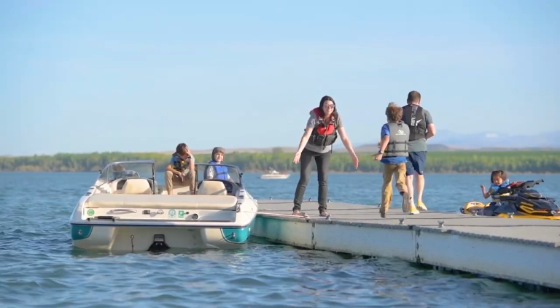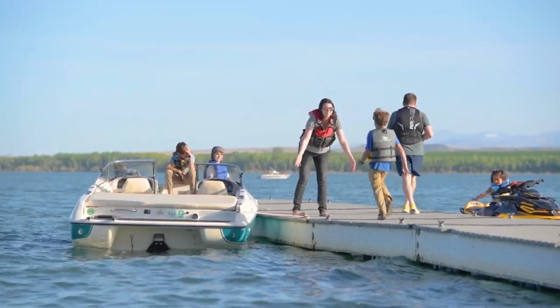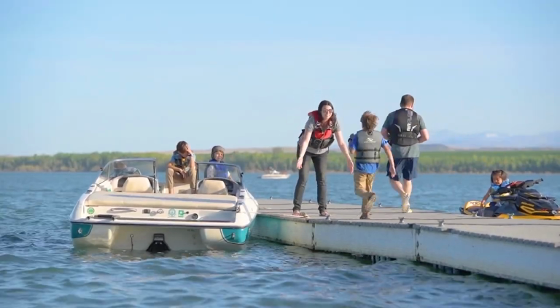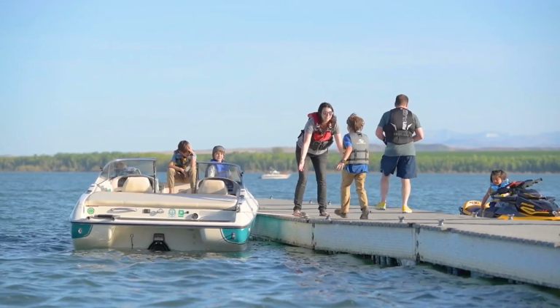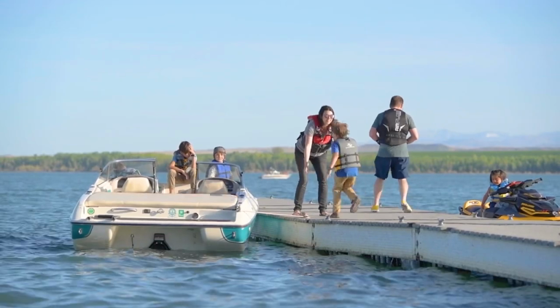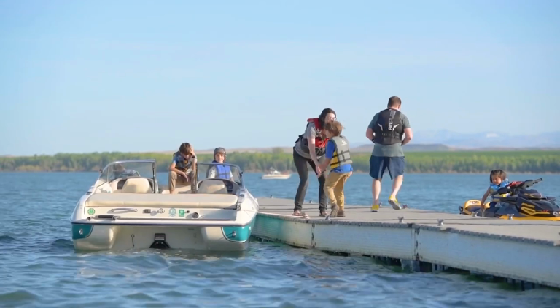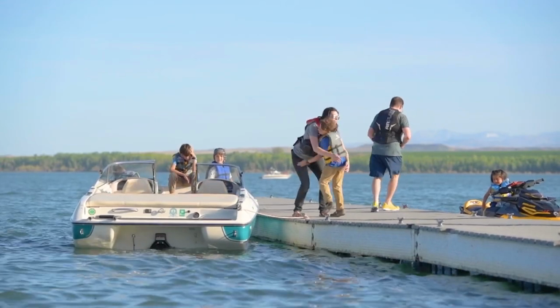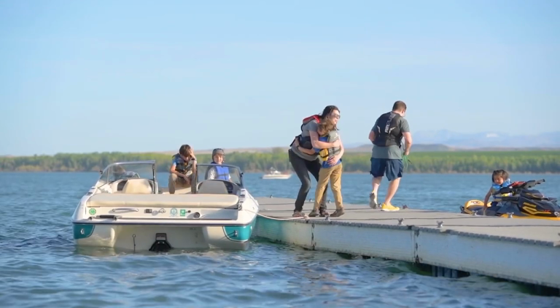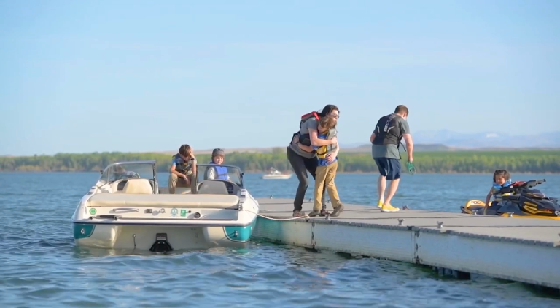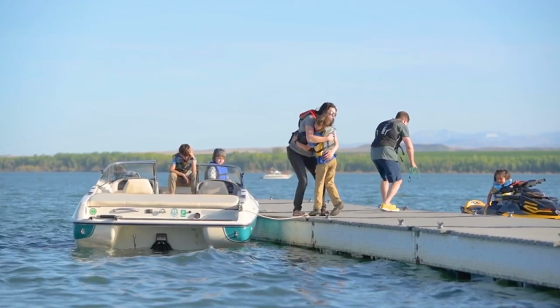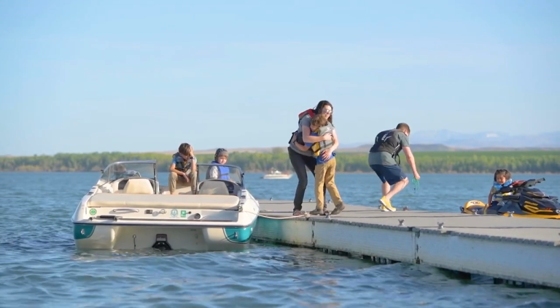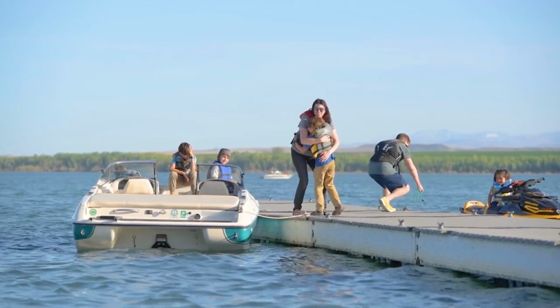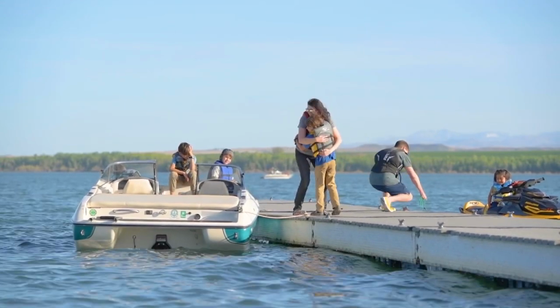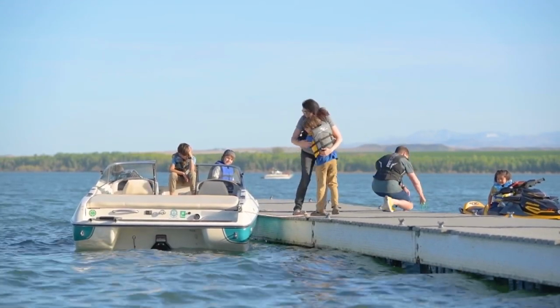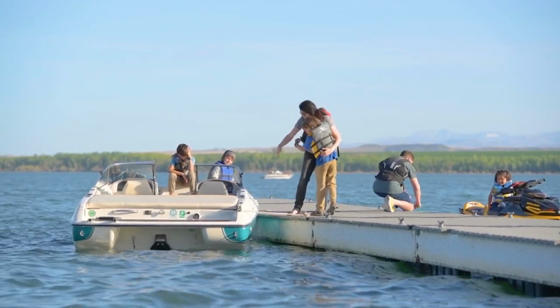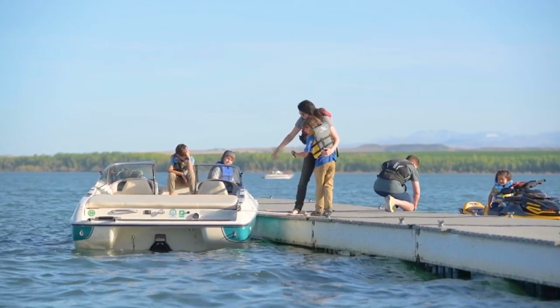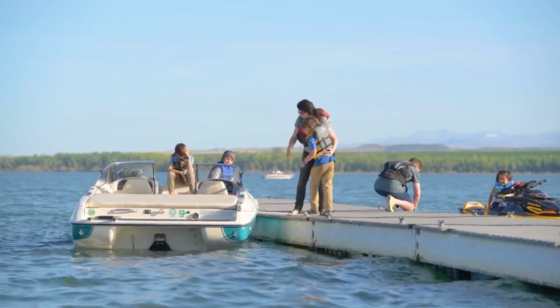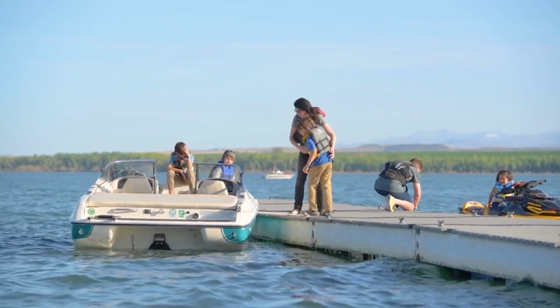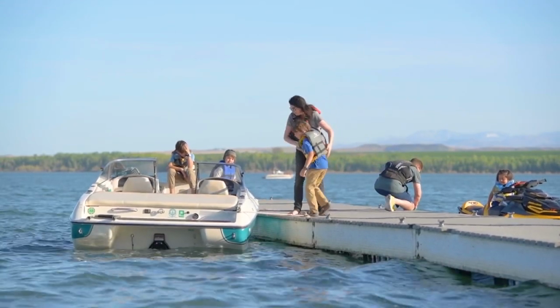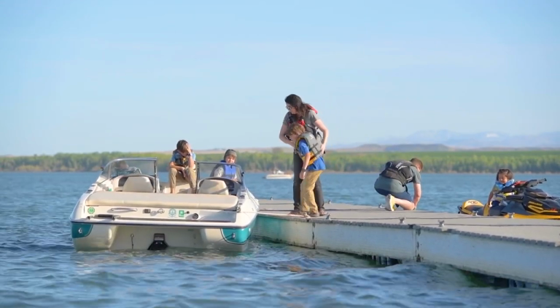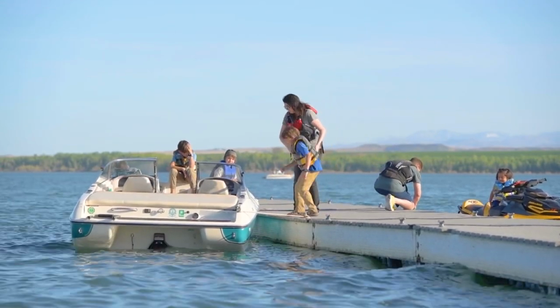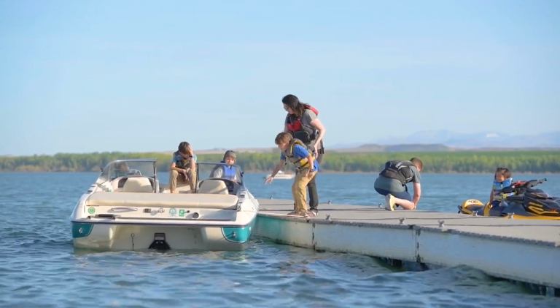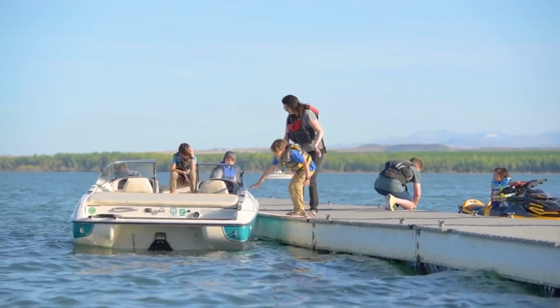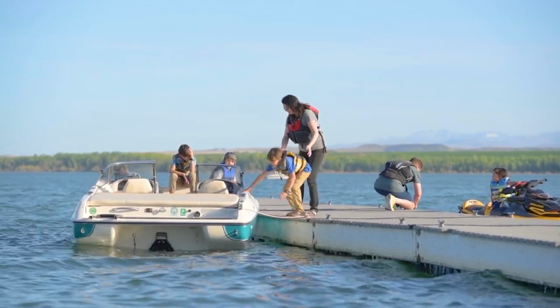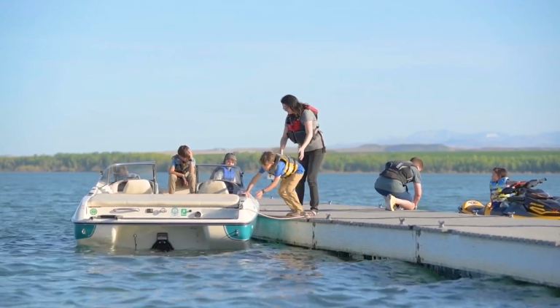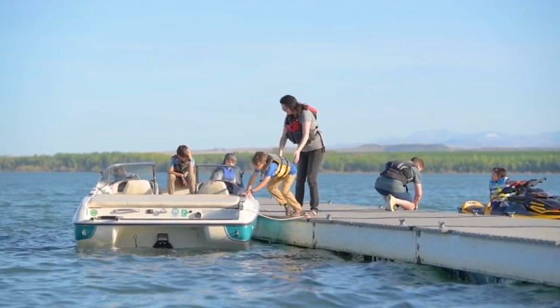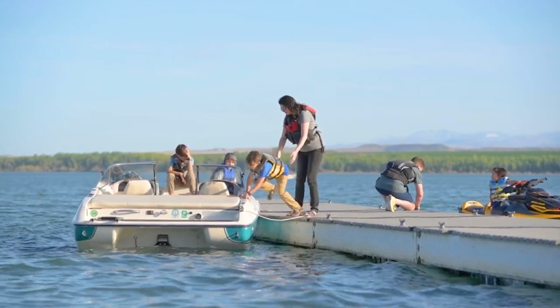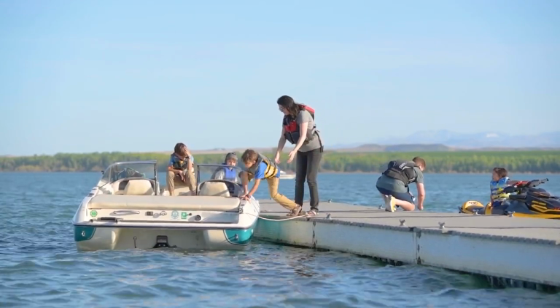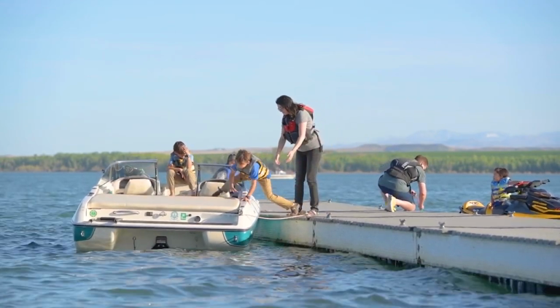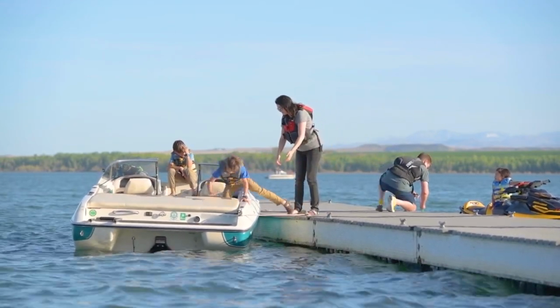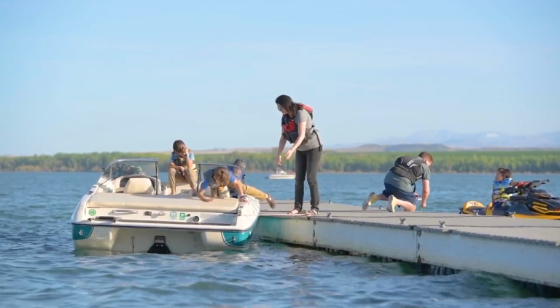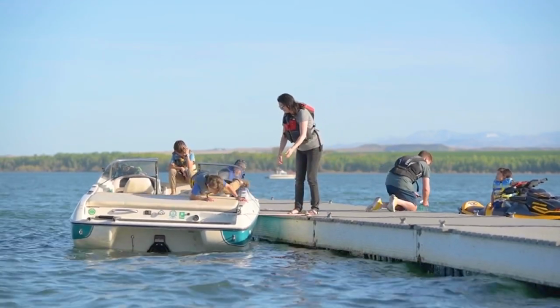Unclip the trailer — okay, get in. Good job!